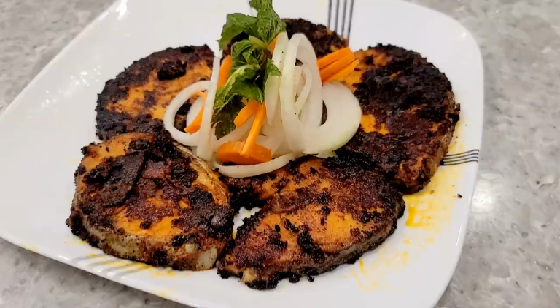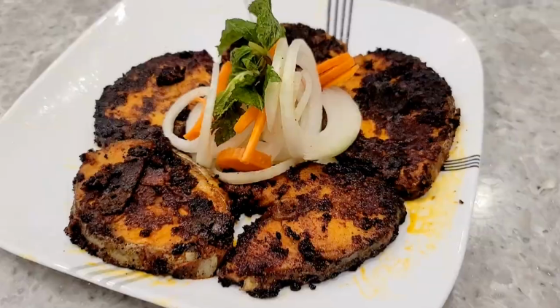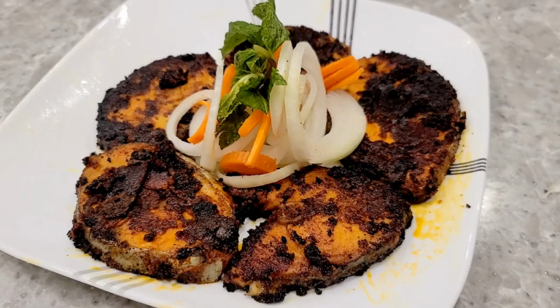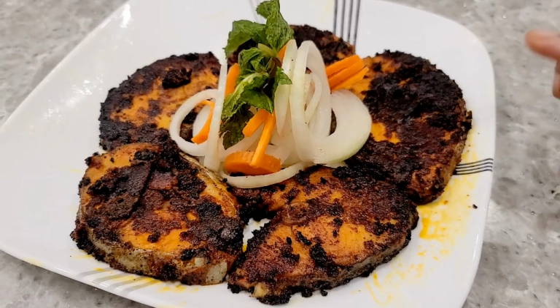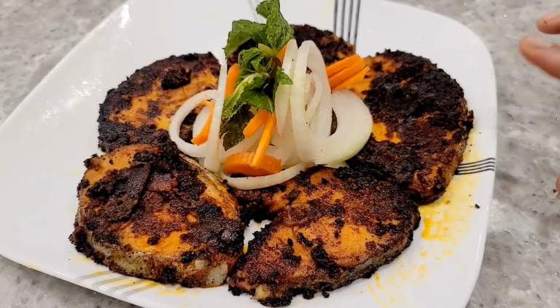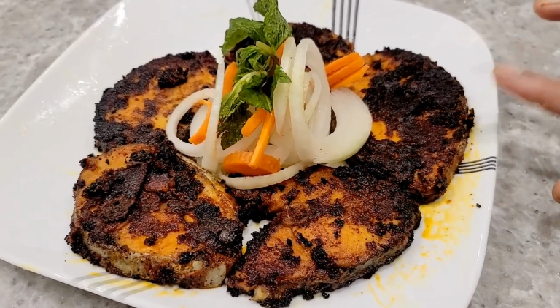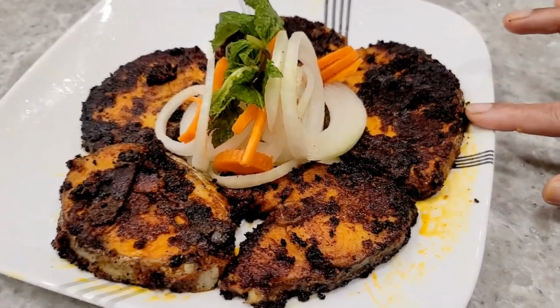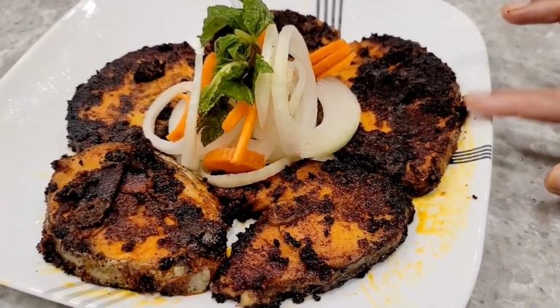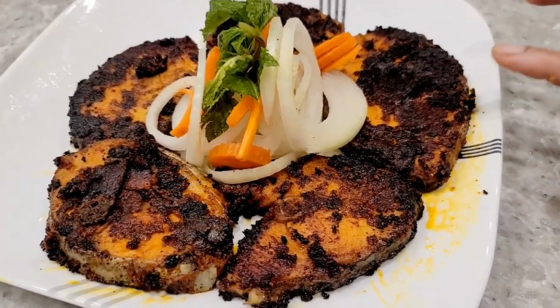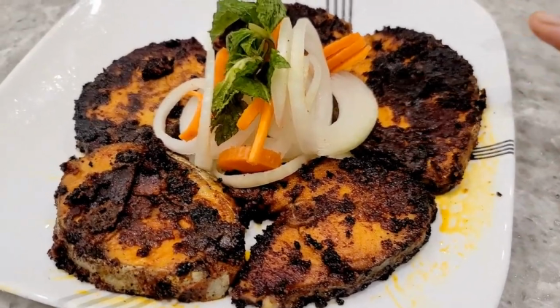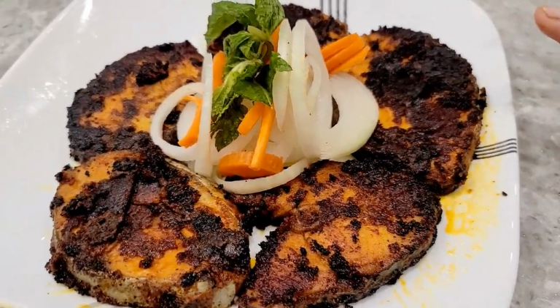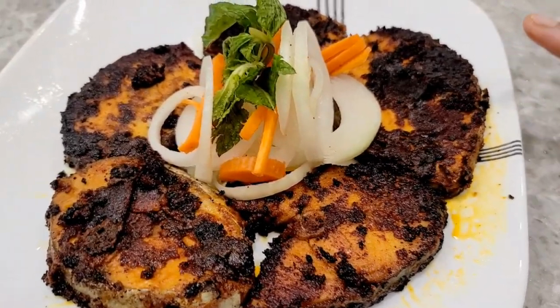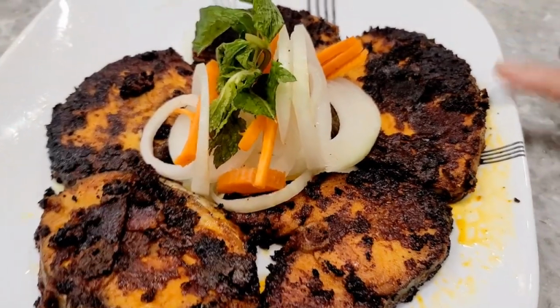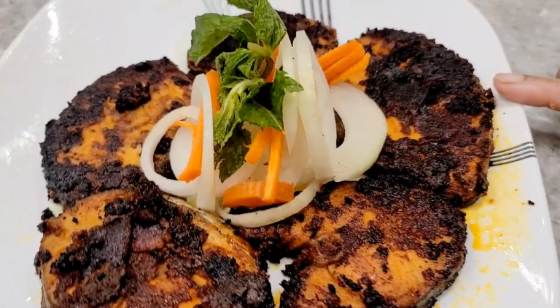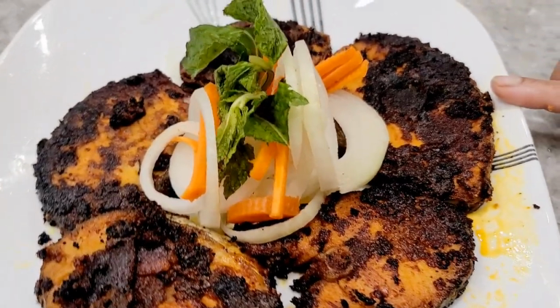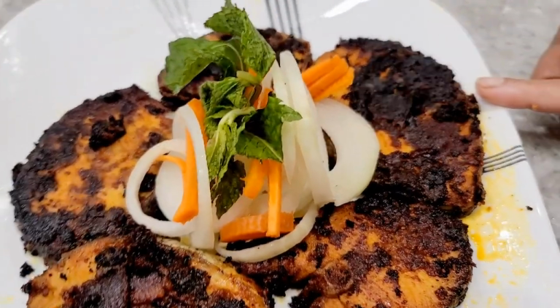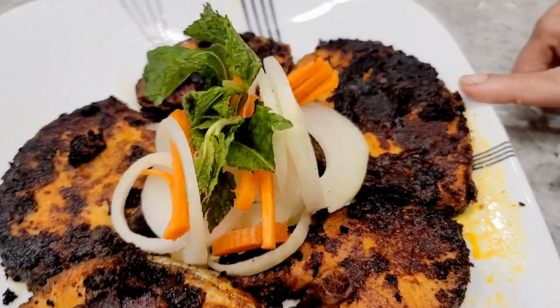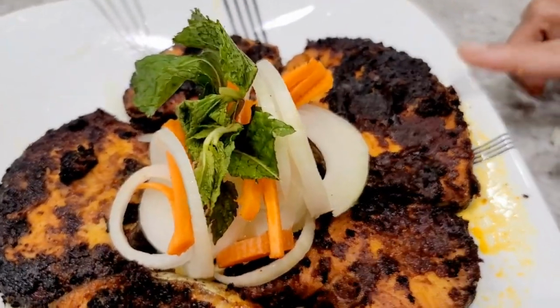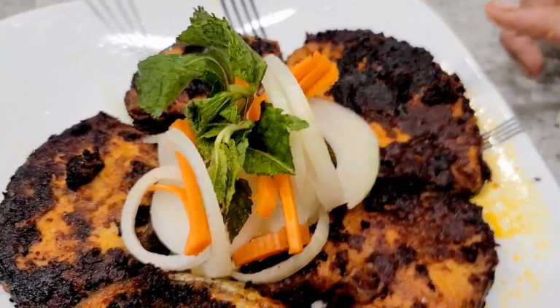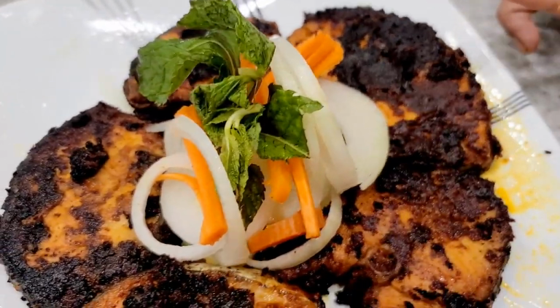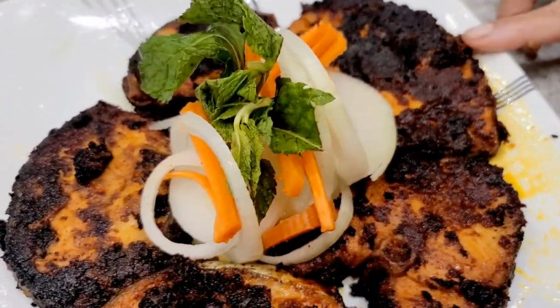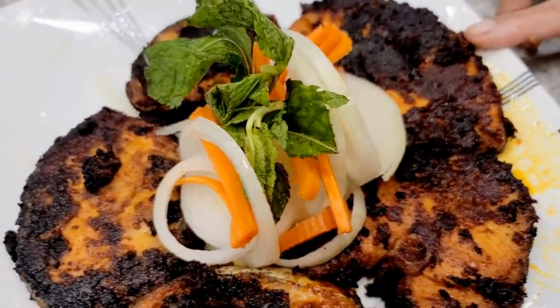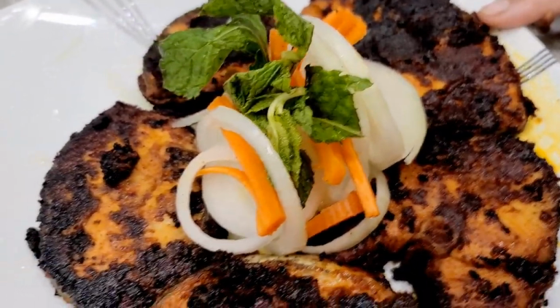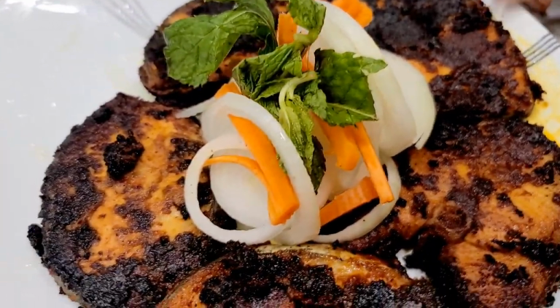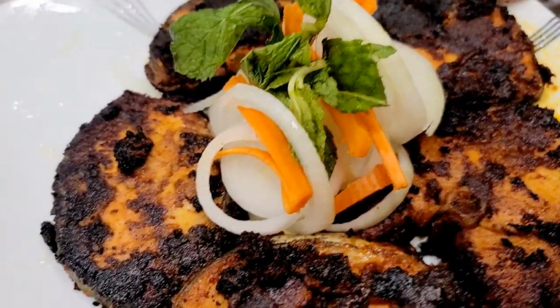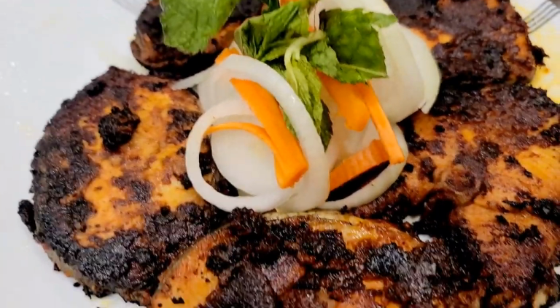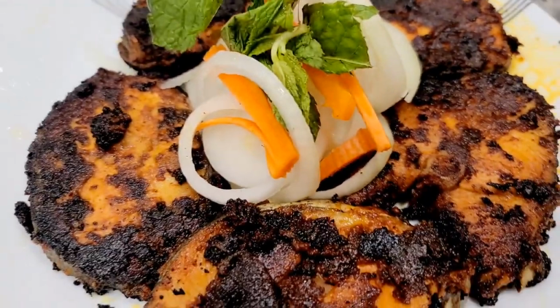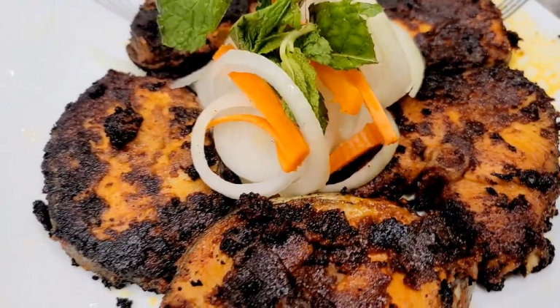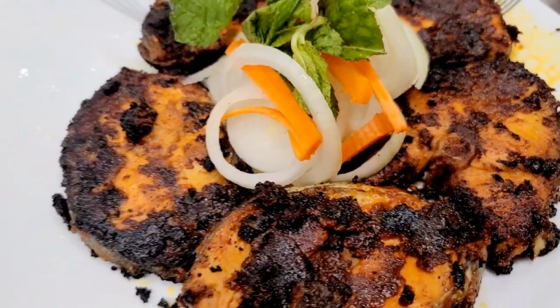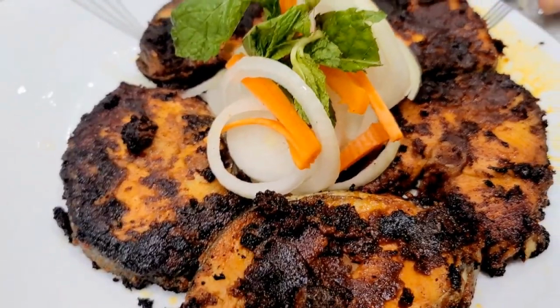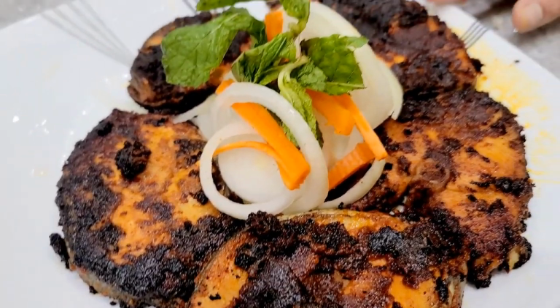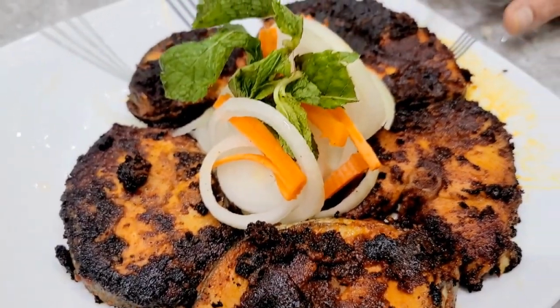Let's cook the fish fry in the oven. Let's eat well.